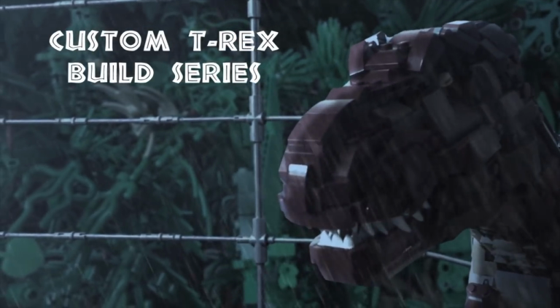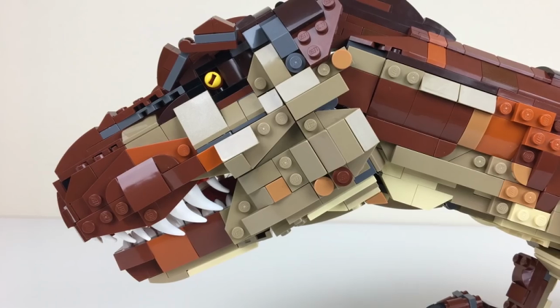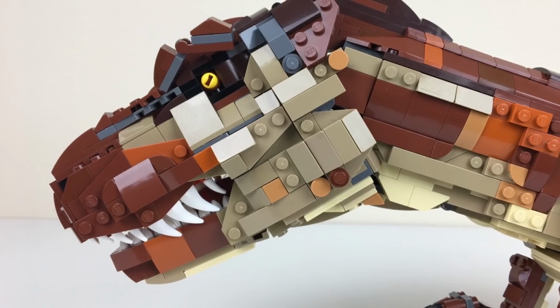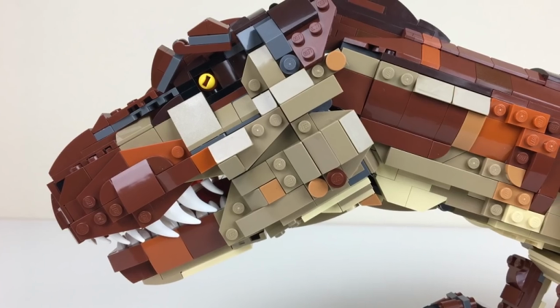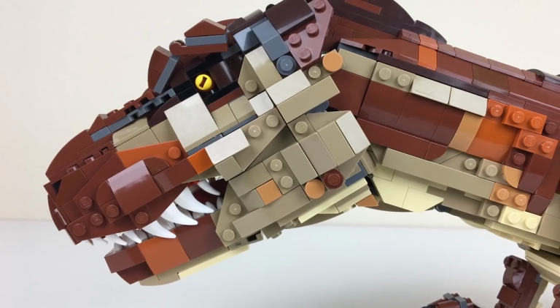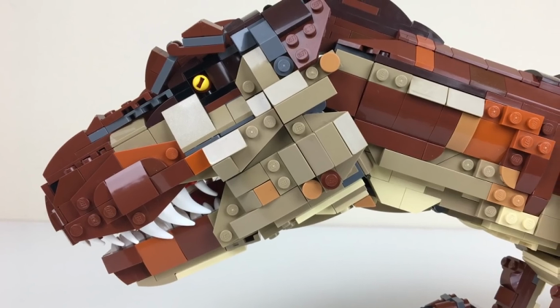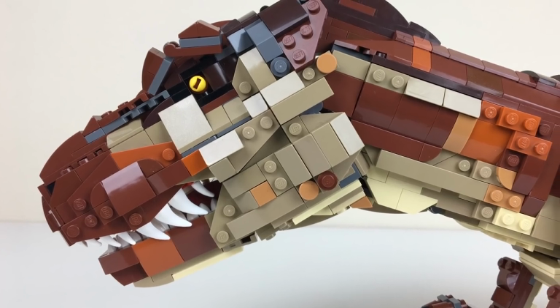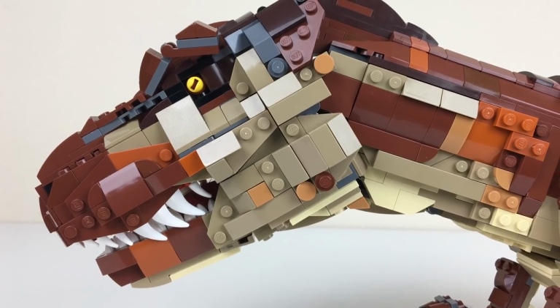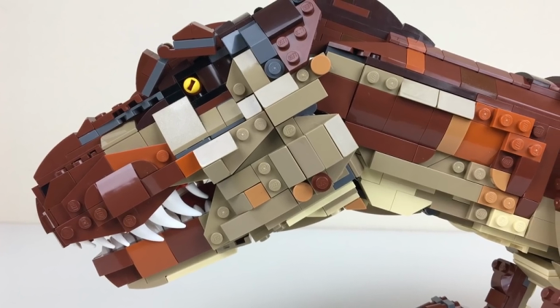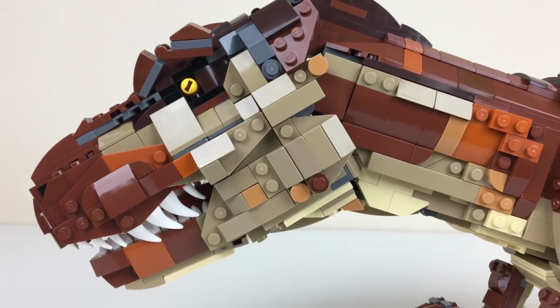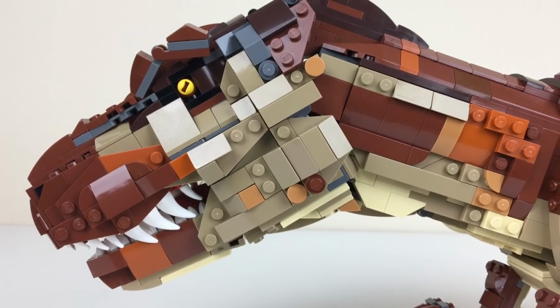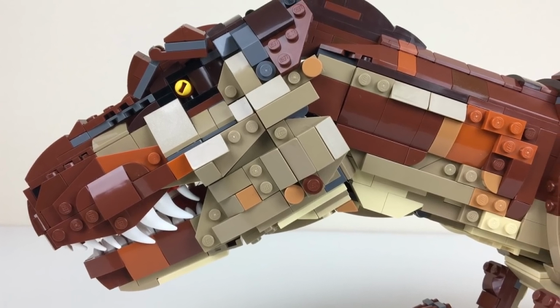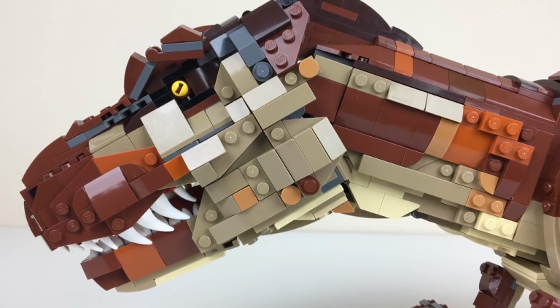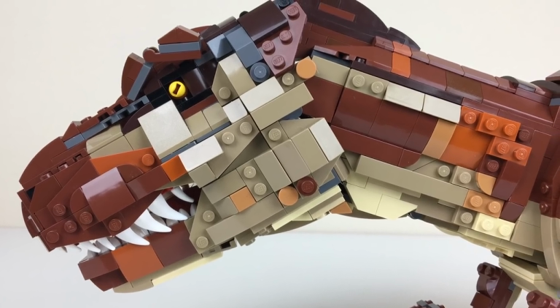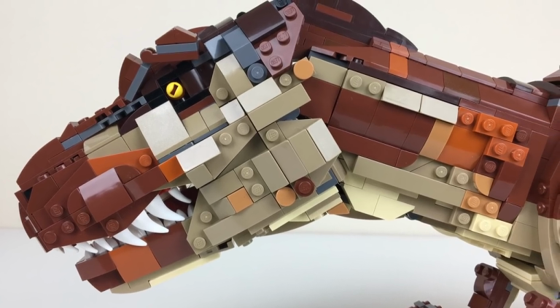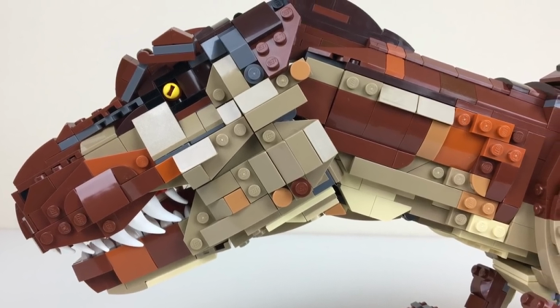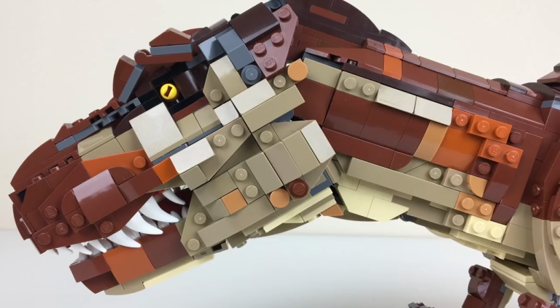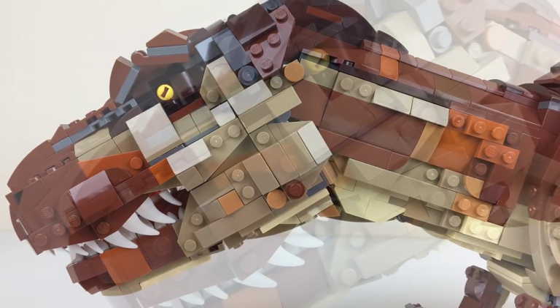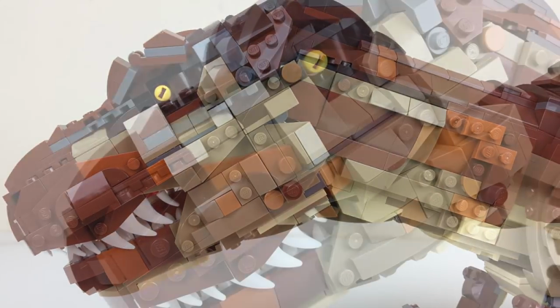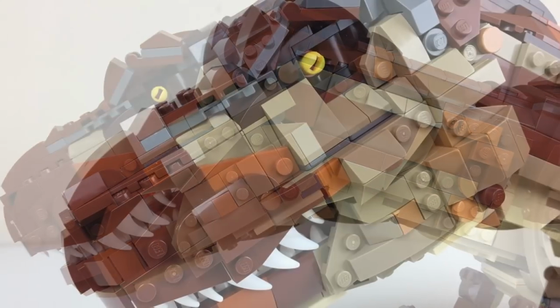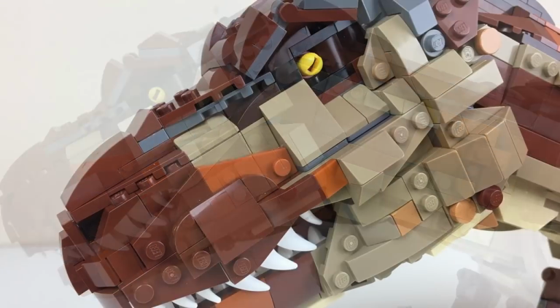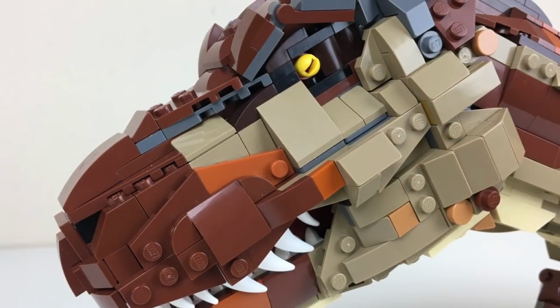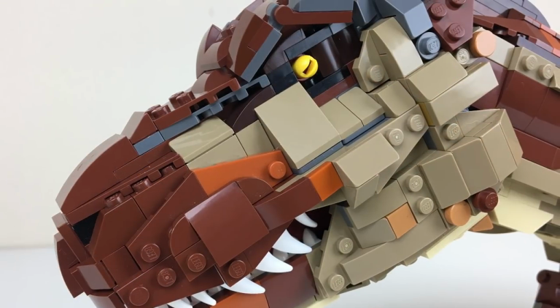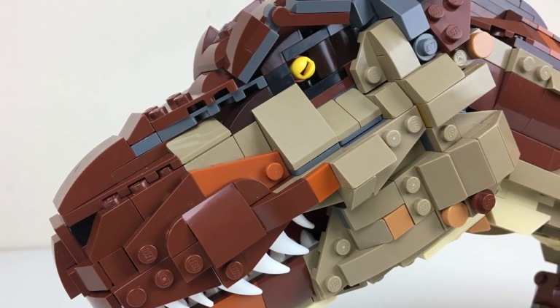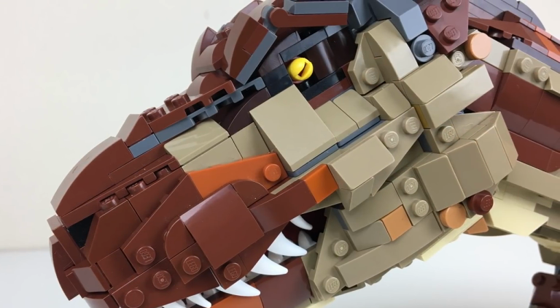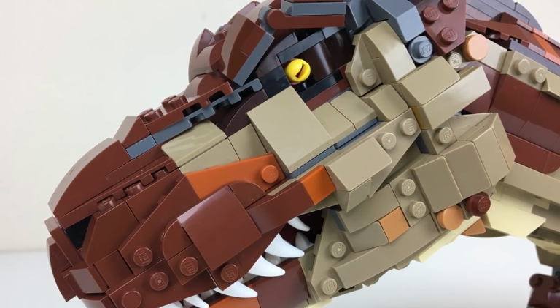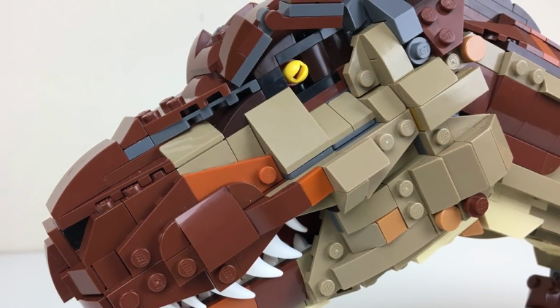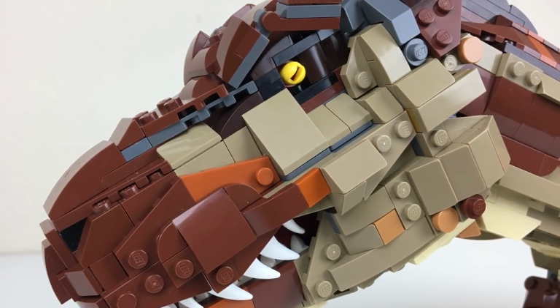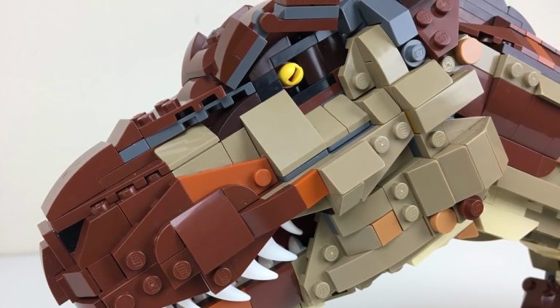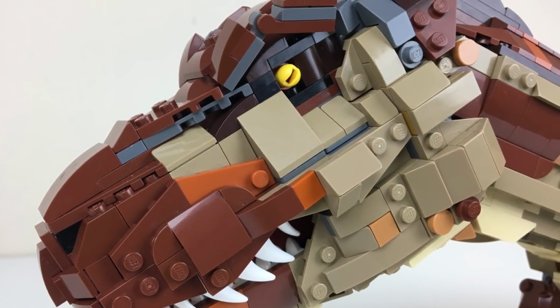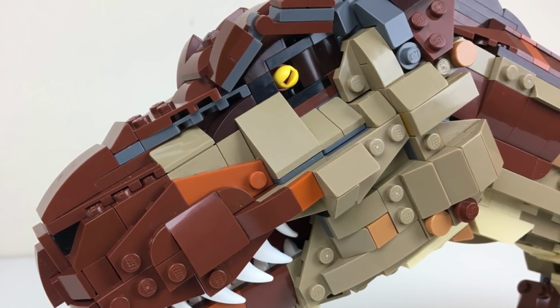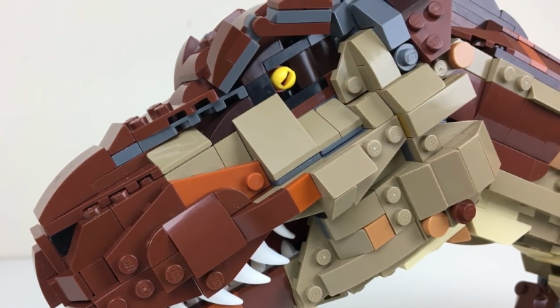Hey guys, it's 2bricks and I have a brand new model to share with you today: the T-Rex from Jurassic Park.